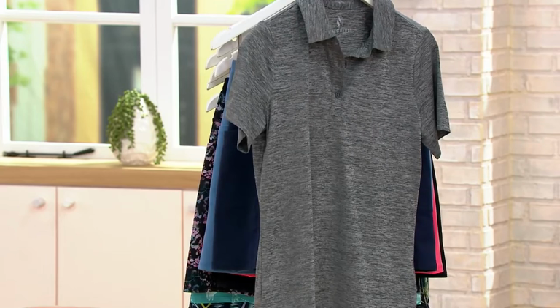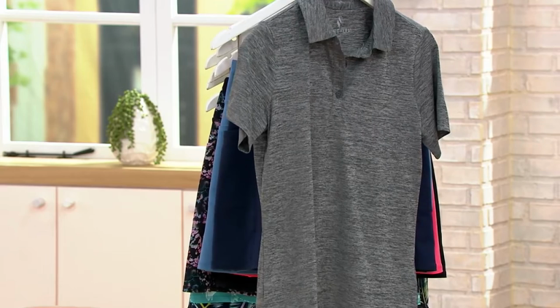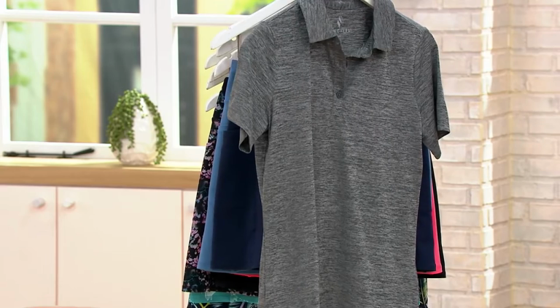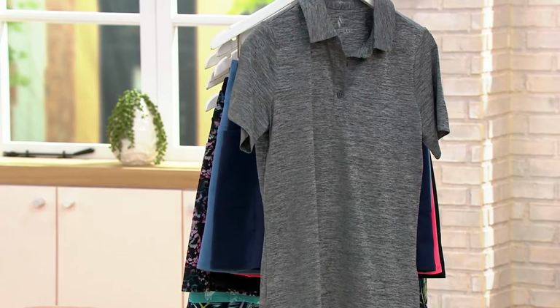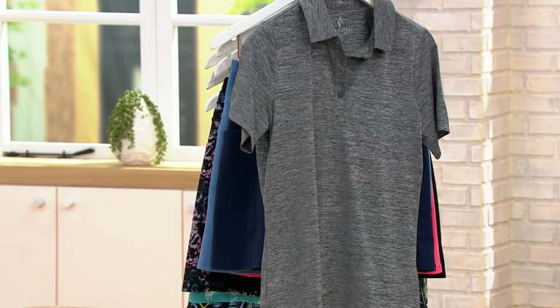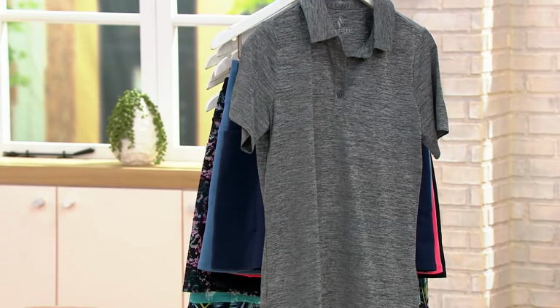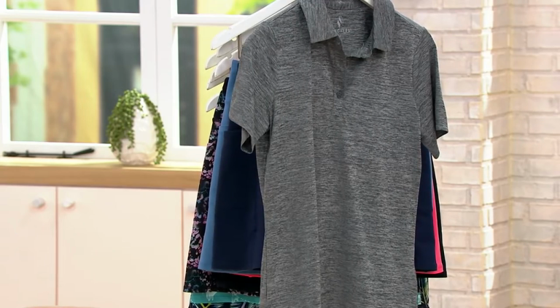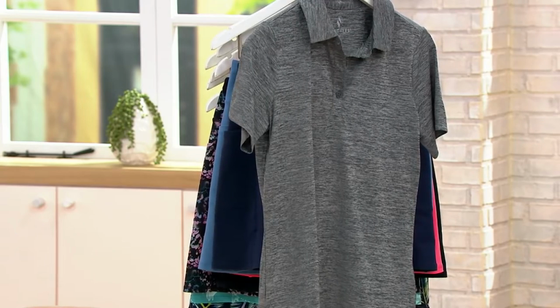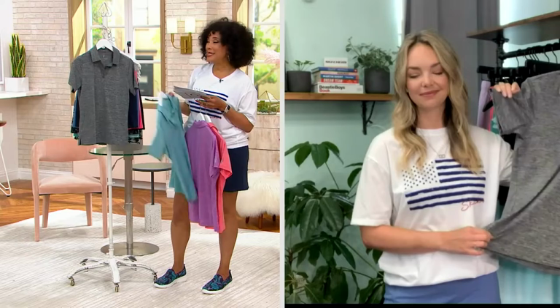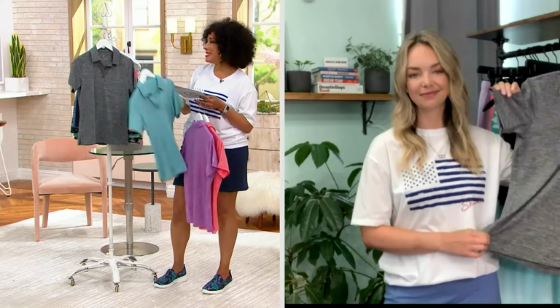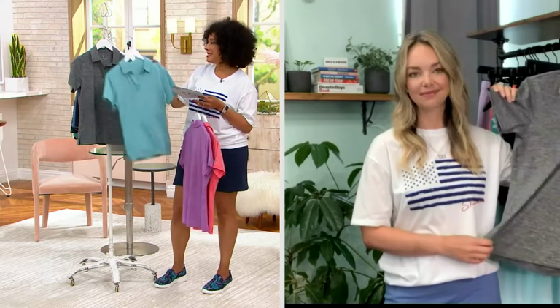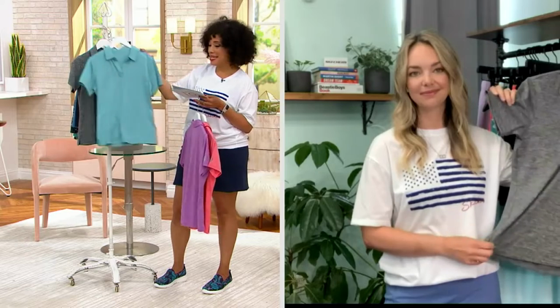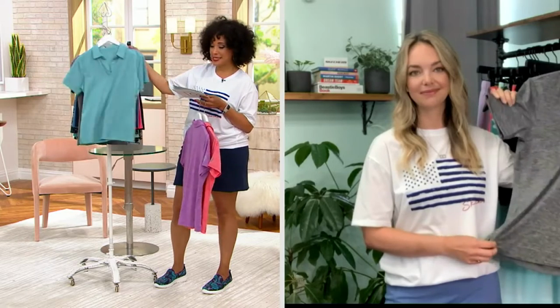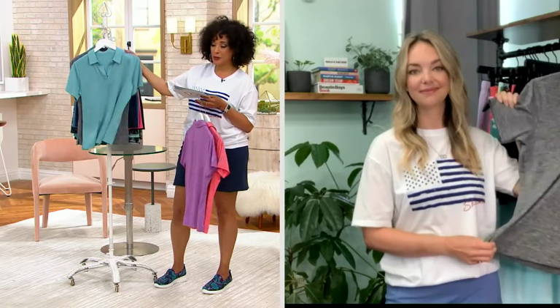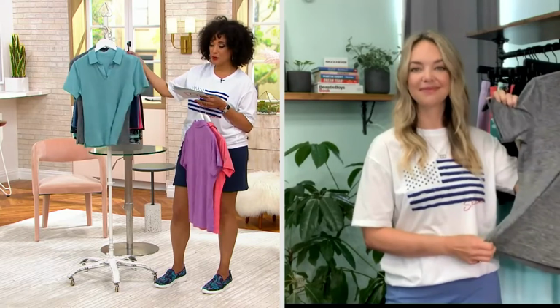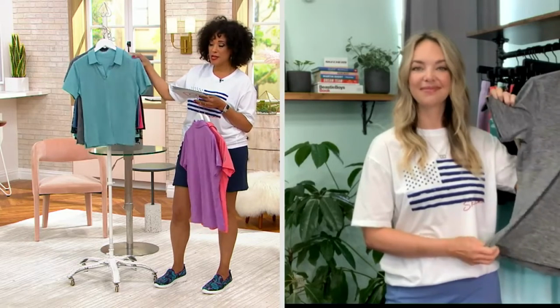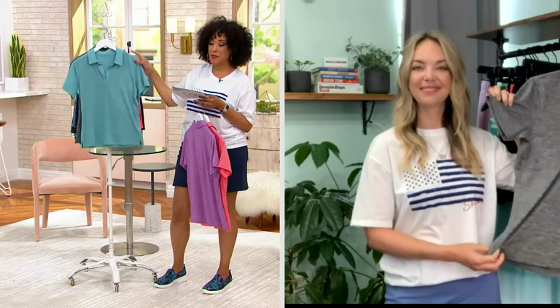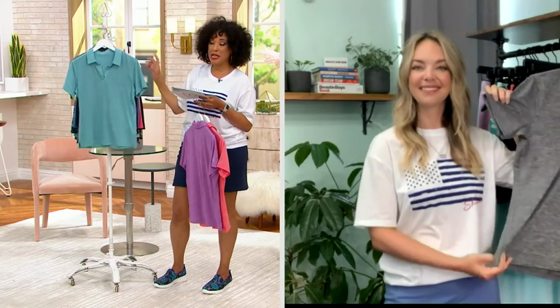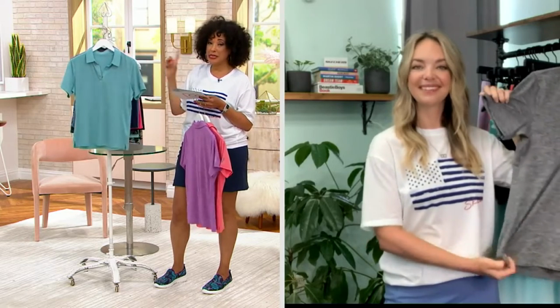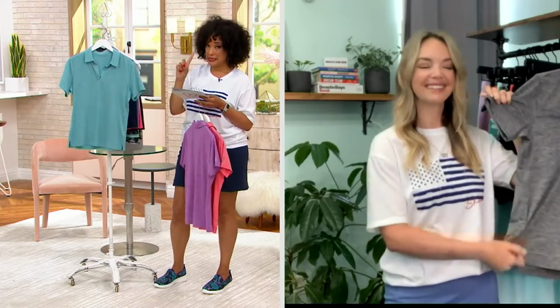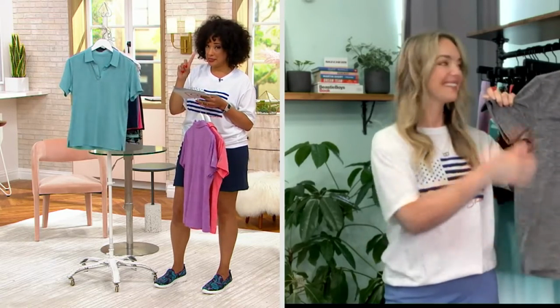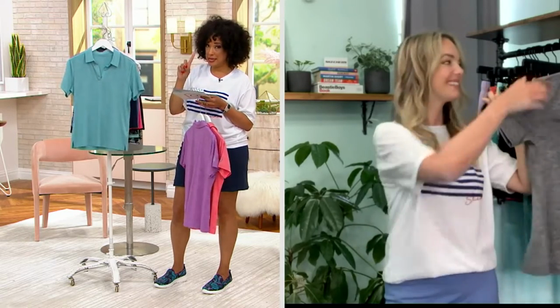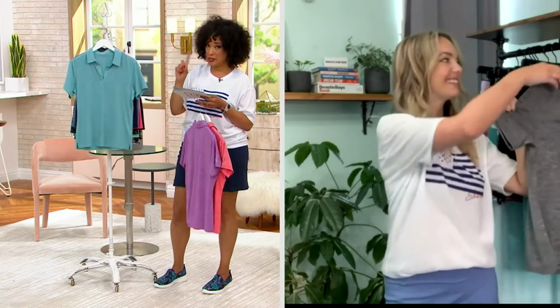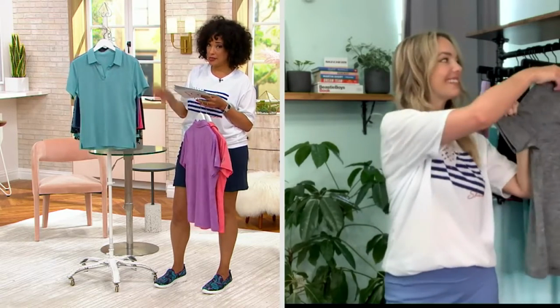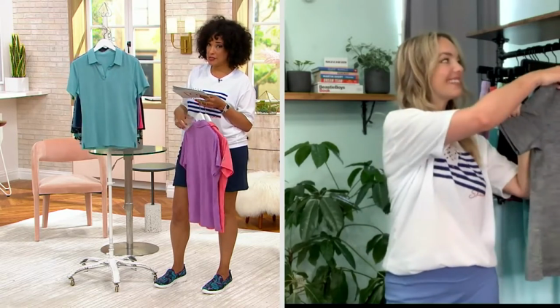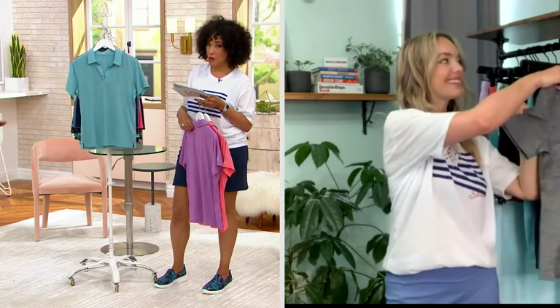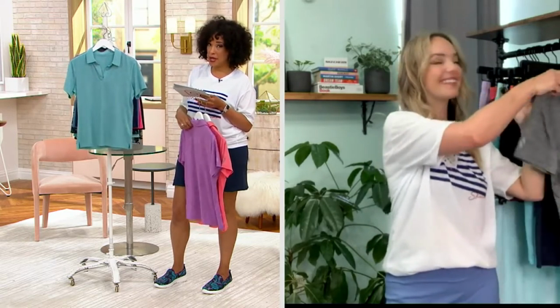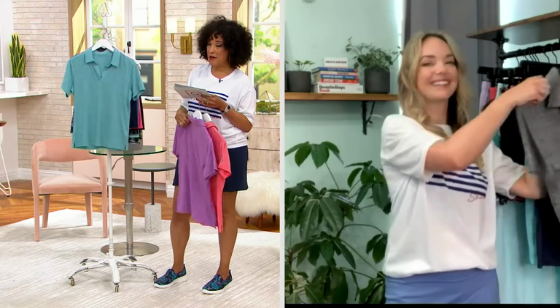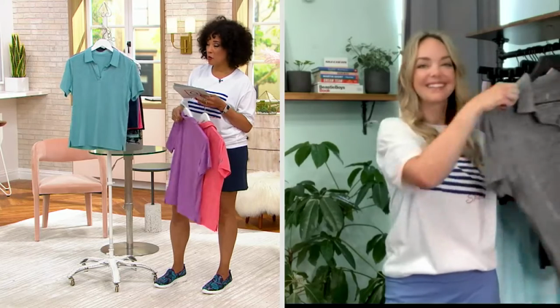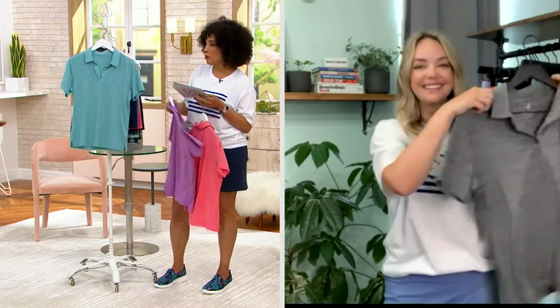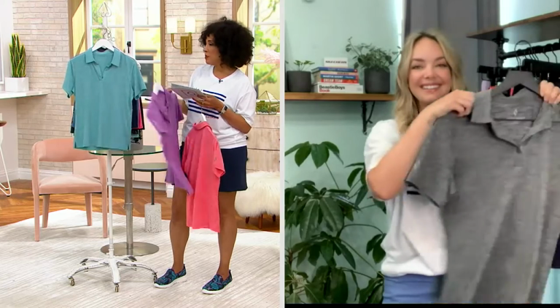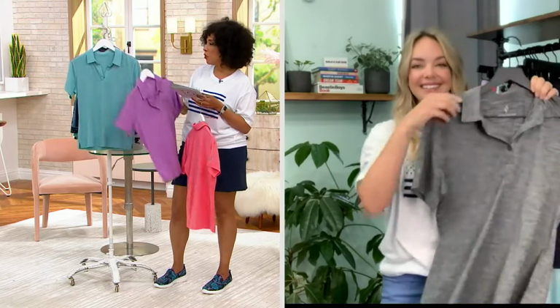It's $23.80 — that's a clearance price, meaning down to the last of what we have, and there won't be more.